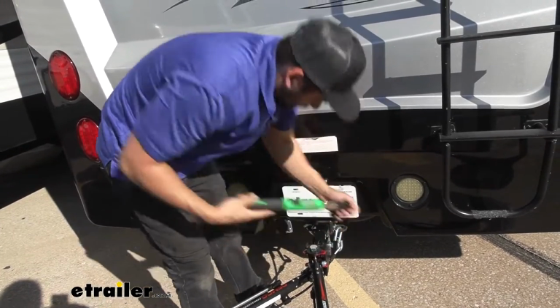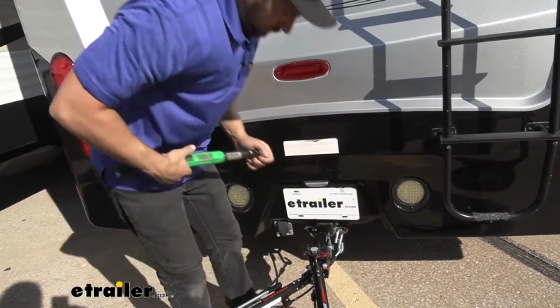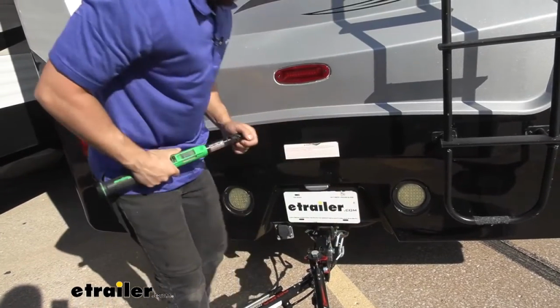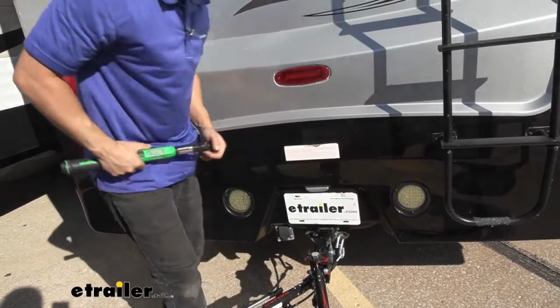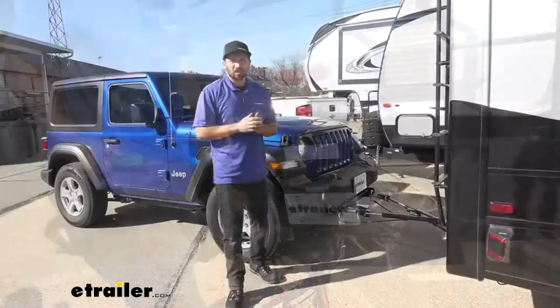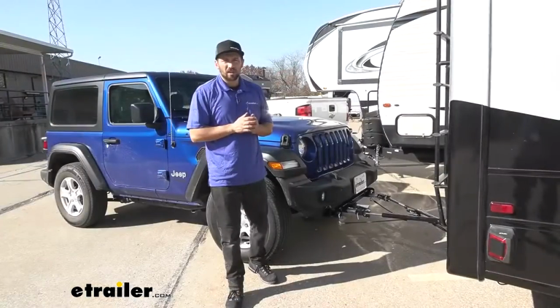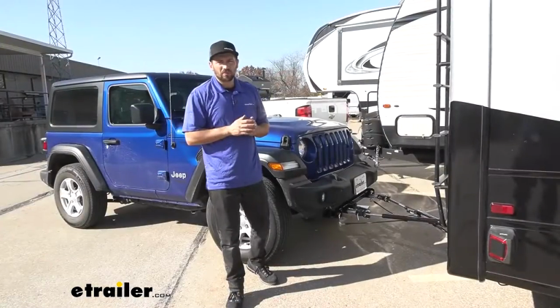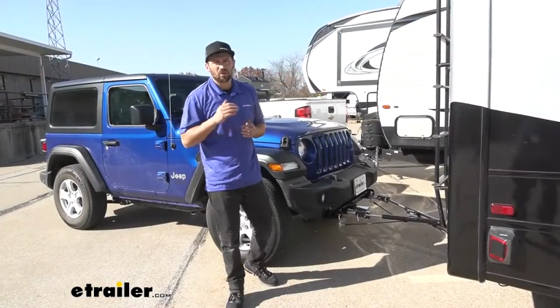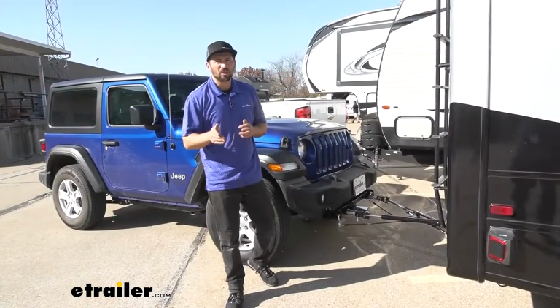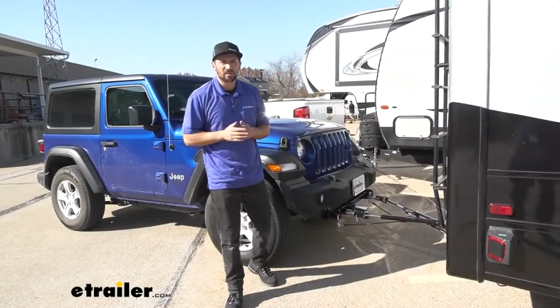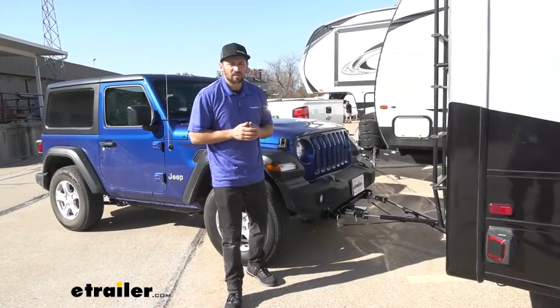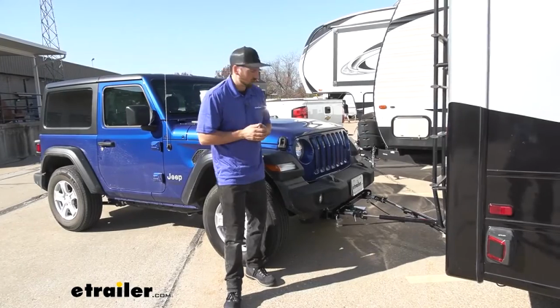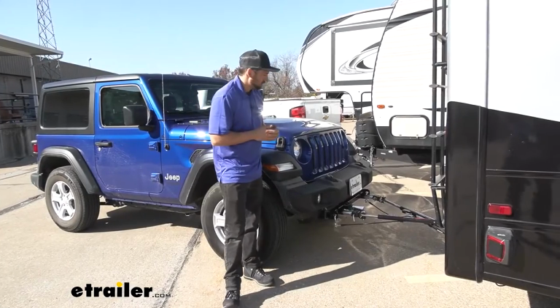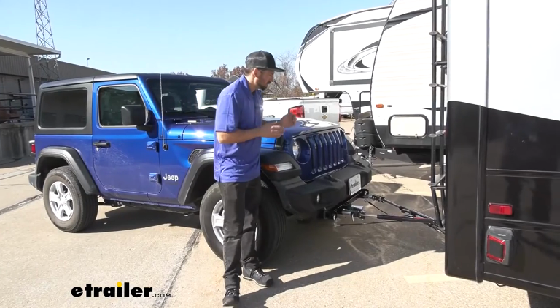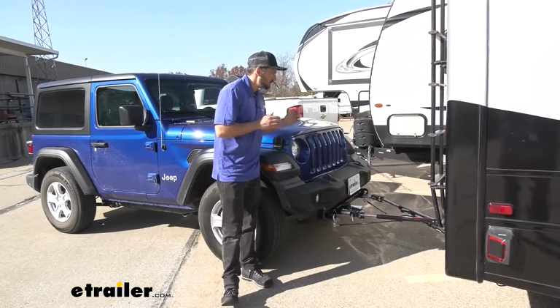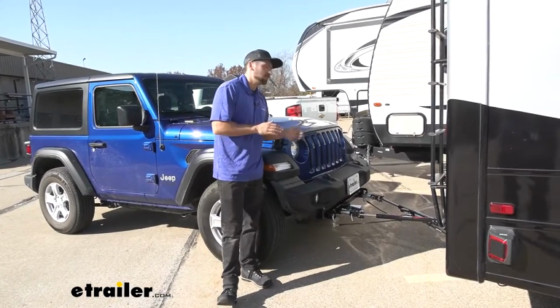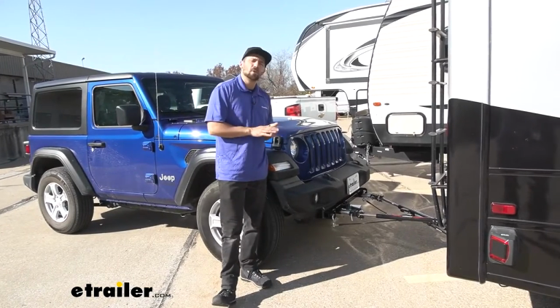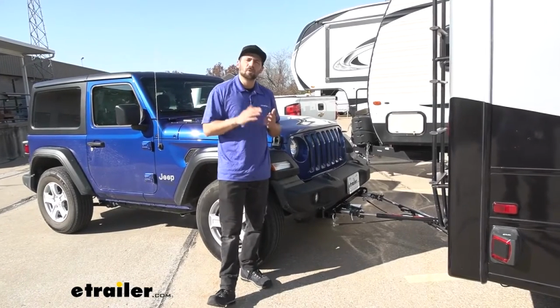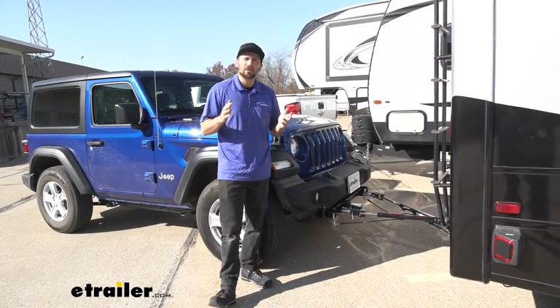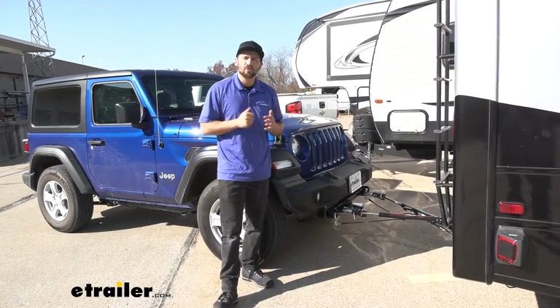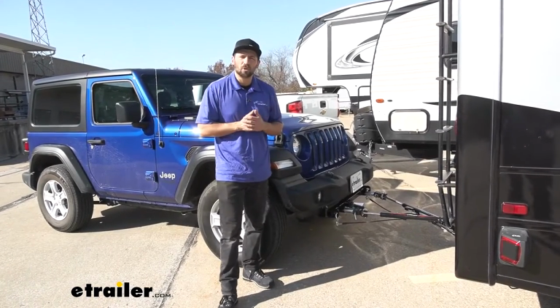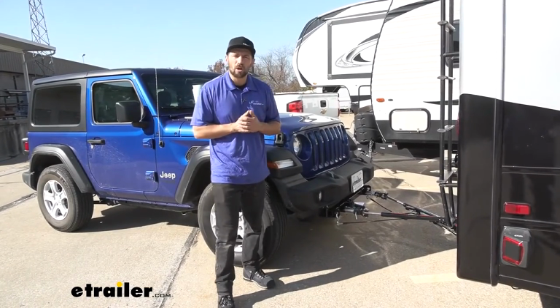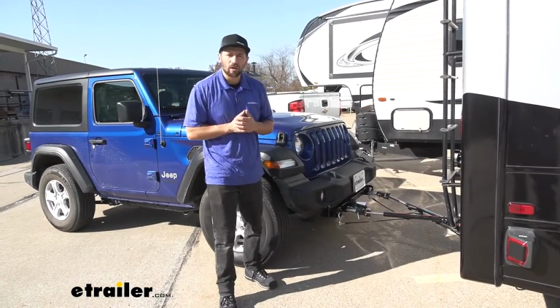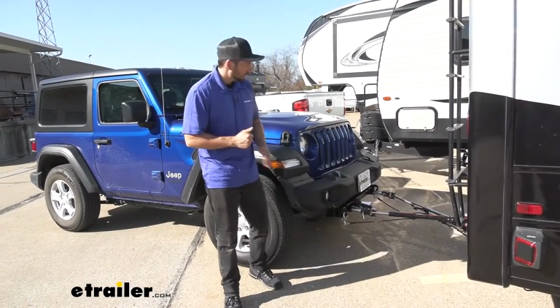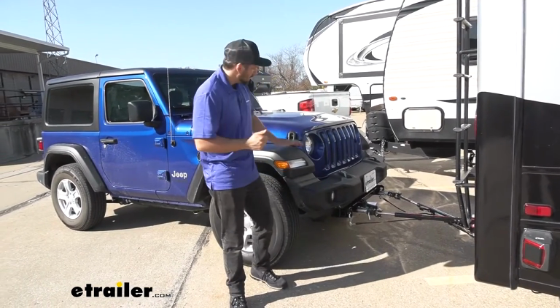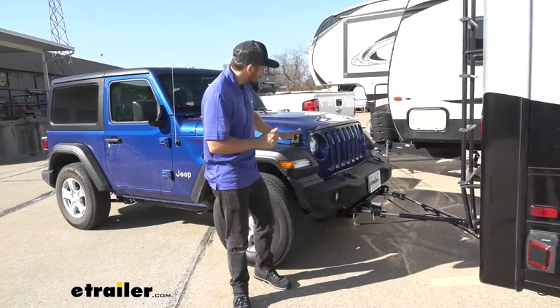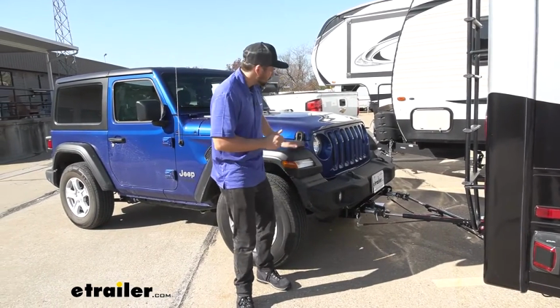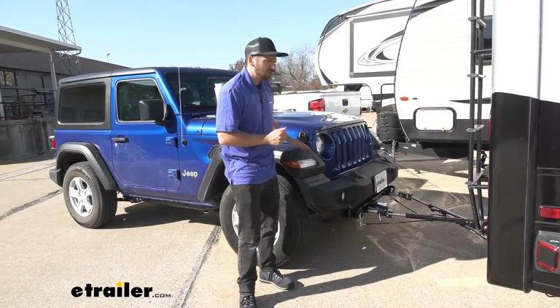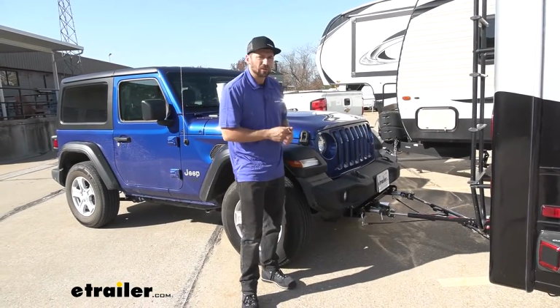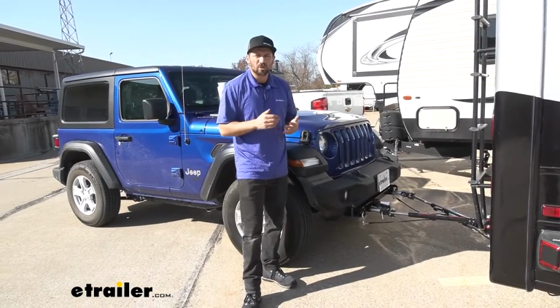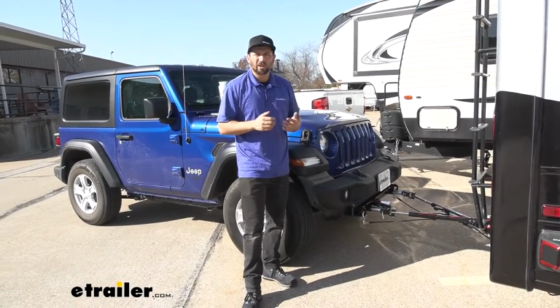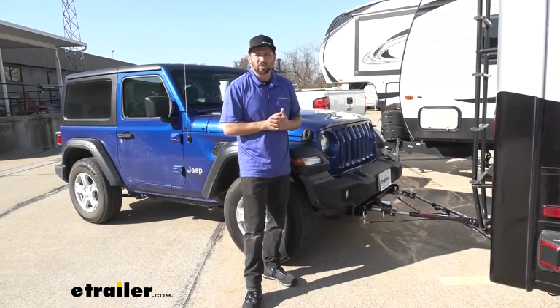And that's going to do it today for our look and installation of the Demco Commander 2 tow bar here on our 2020 Jeep Wrangler.